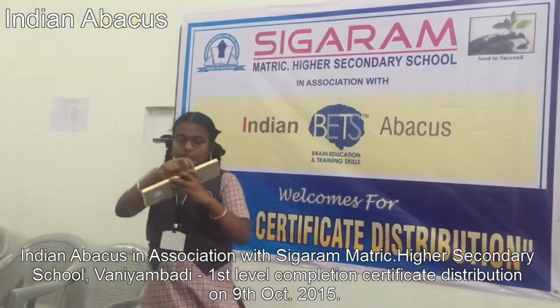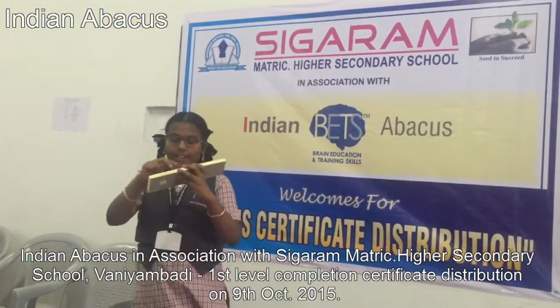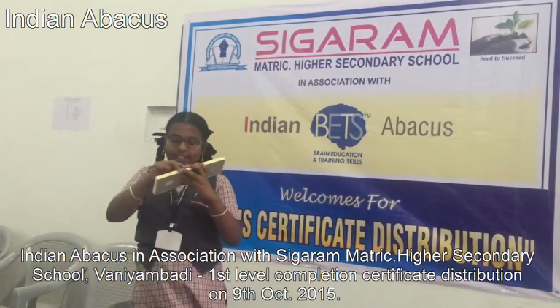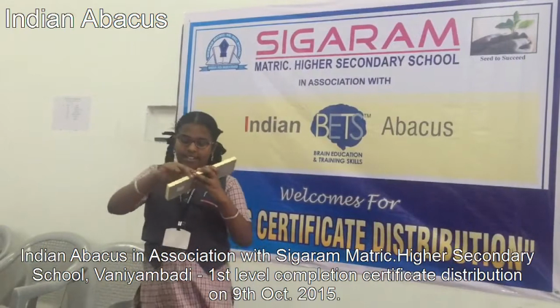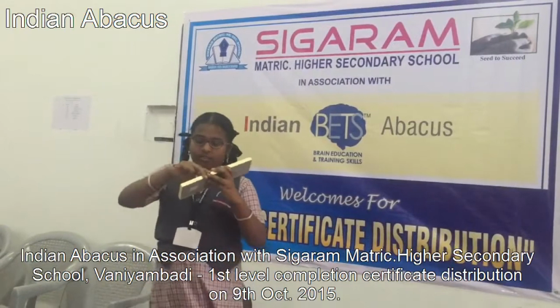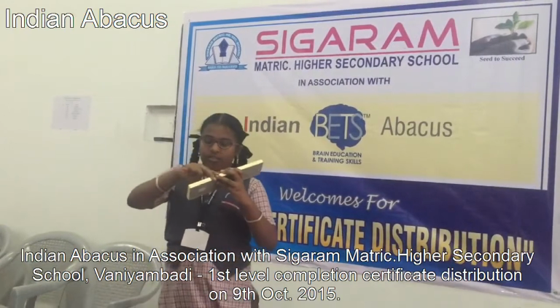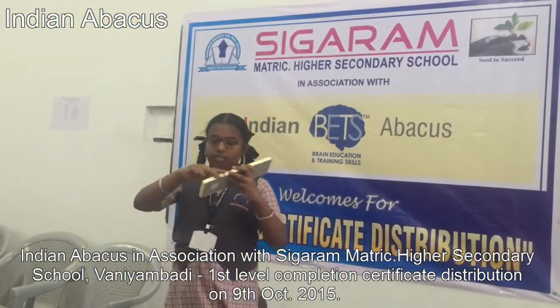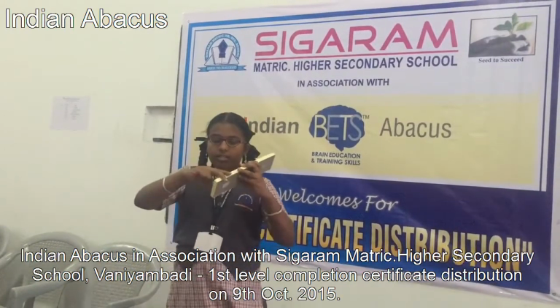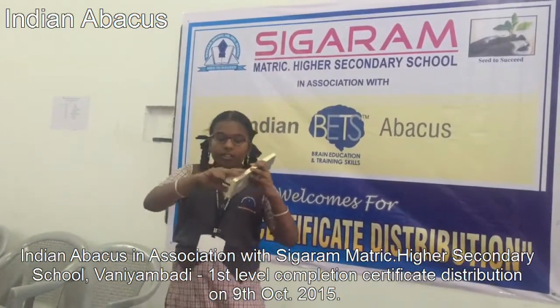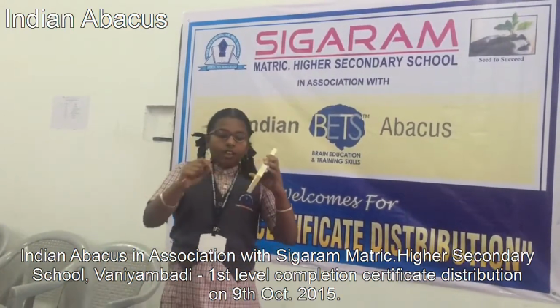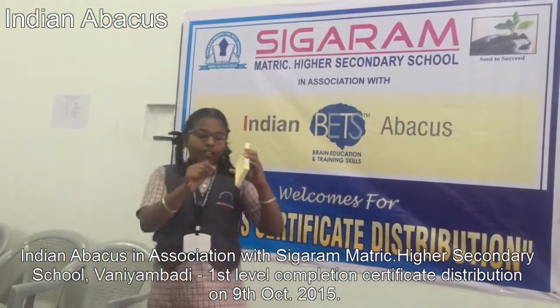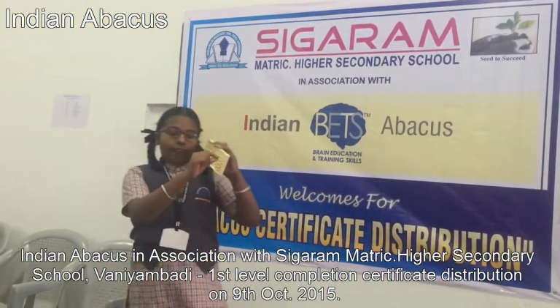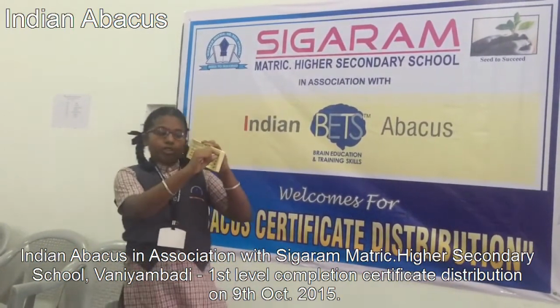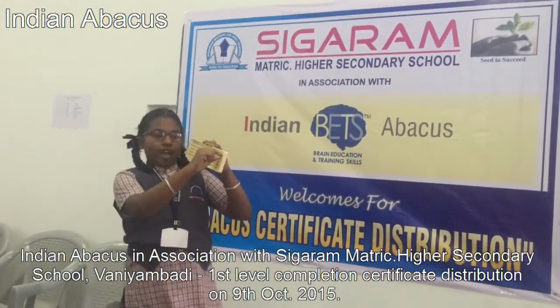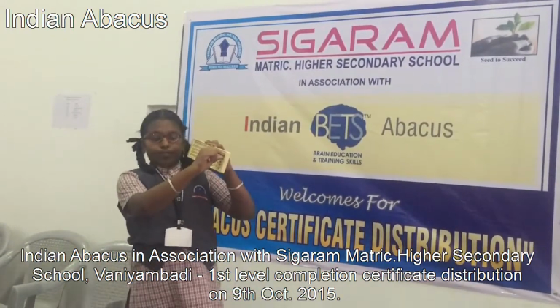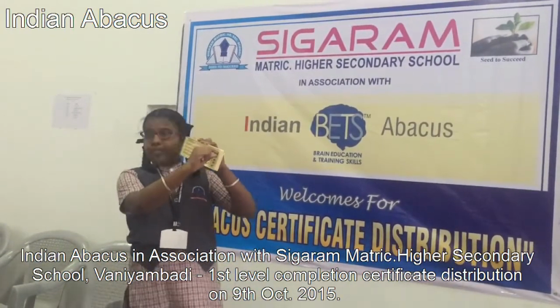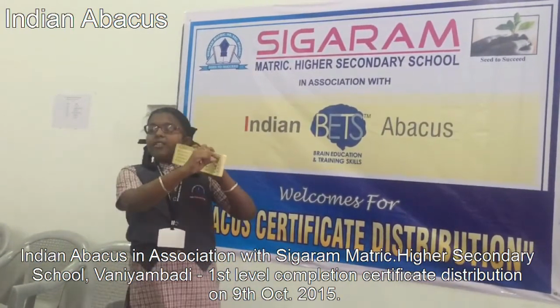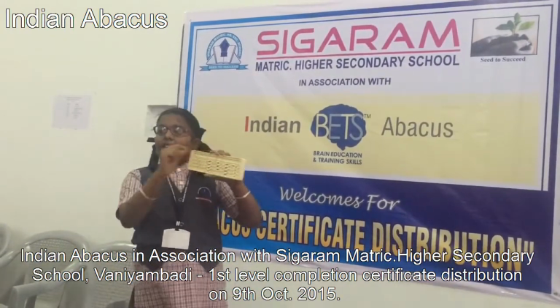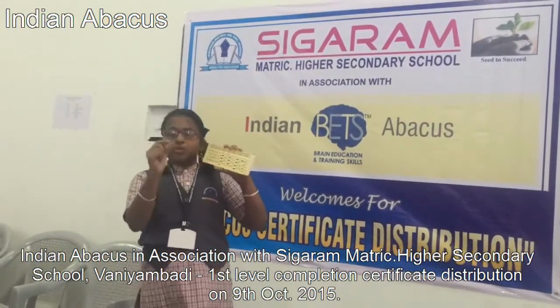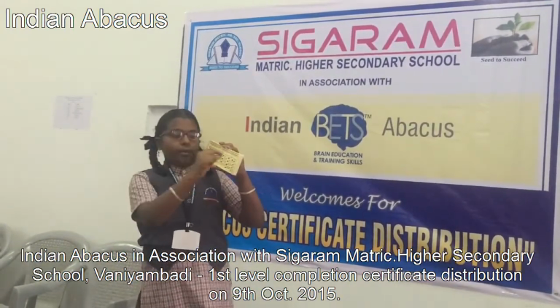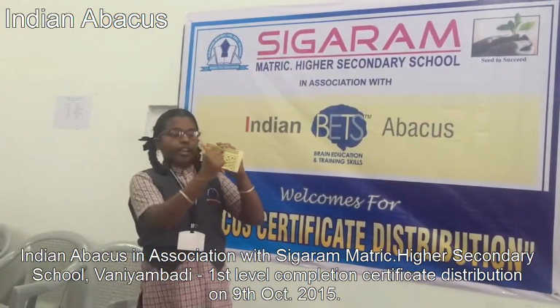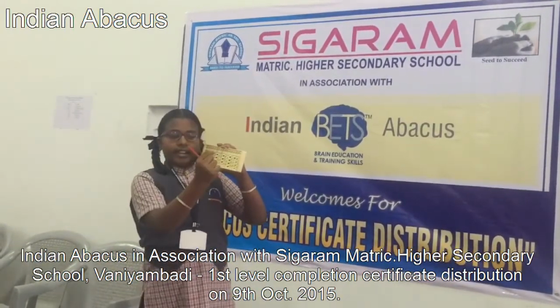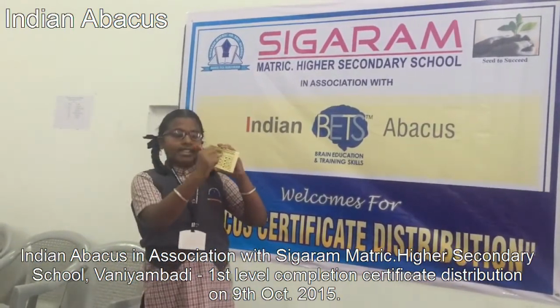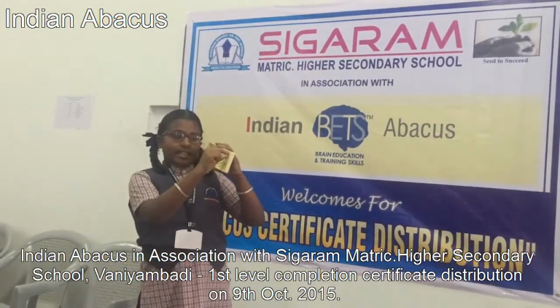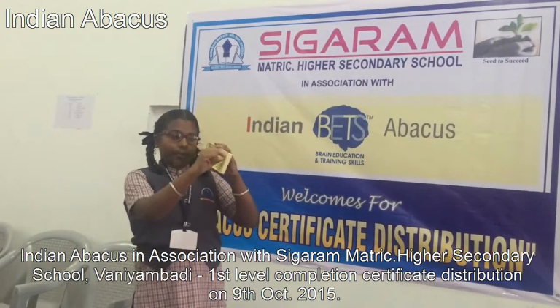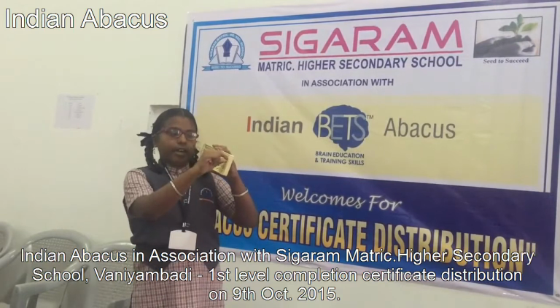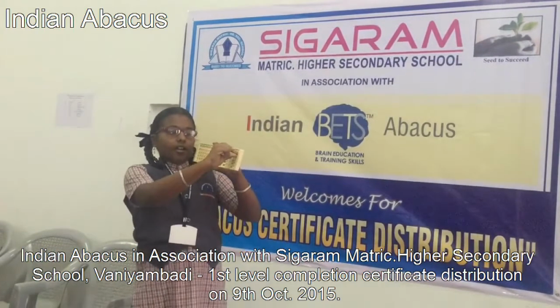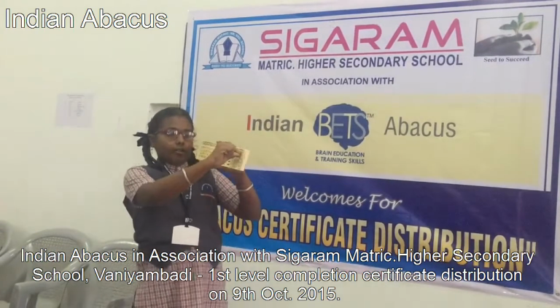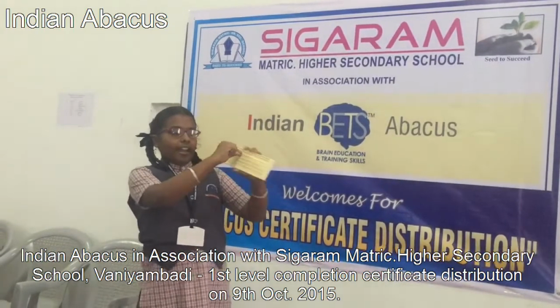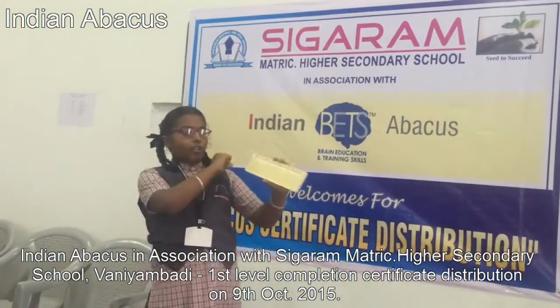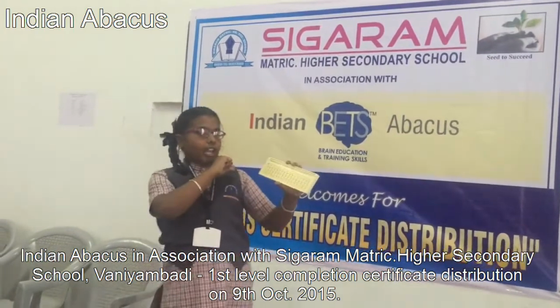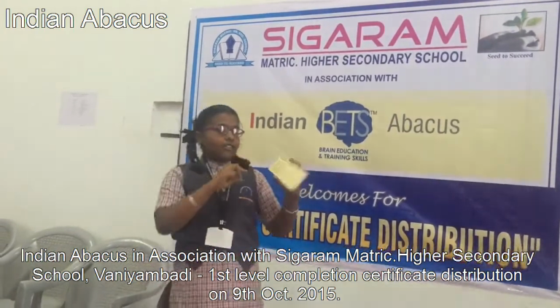Long clearance: we have to swipe the index and thumb finger from right to left.